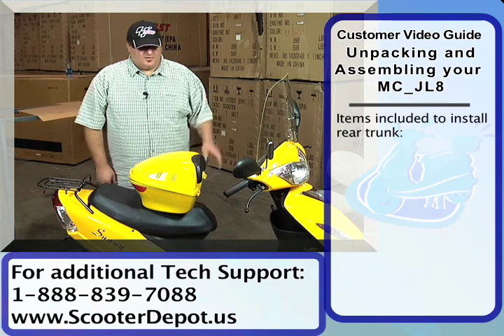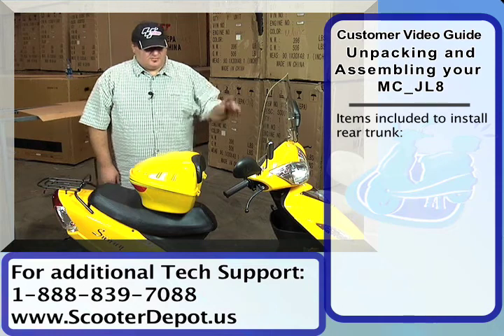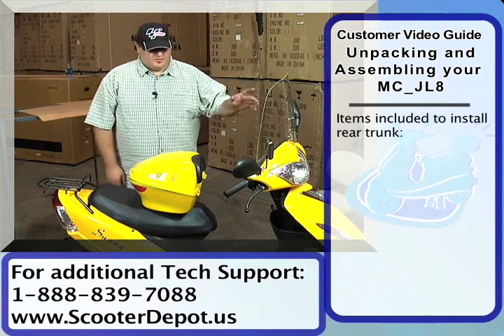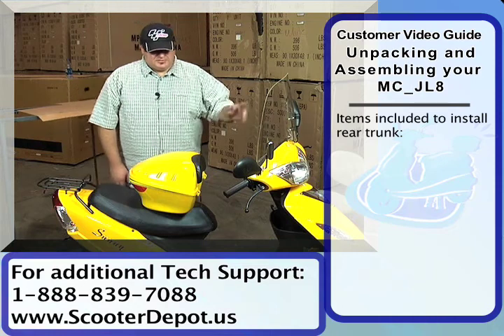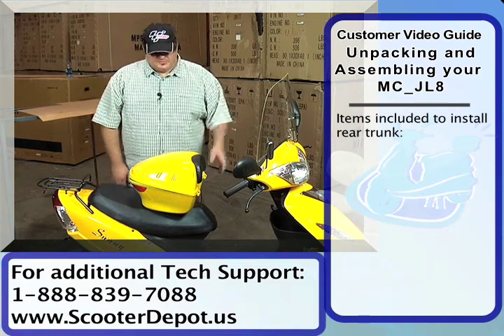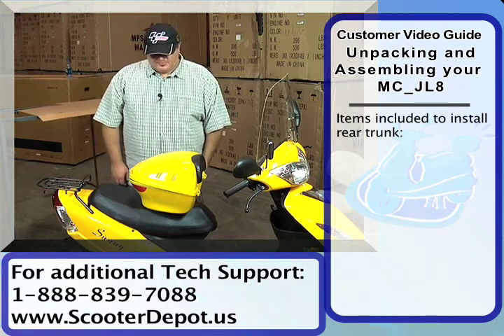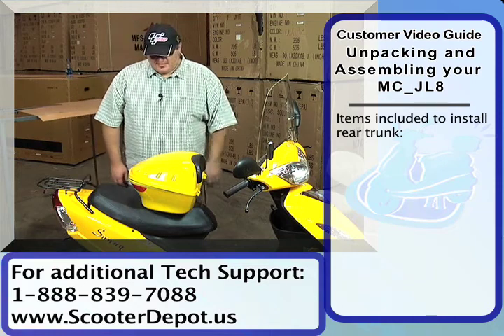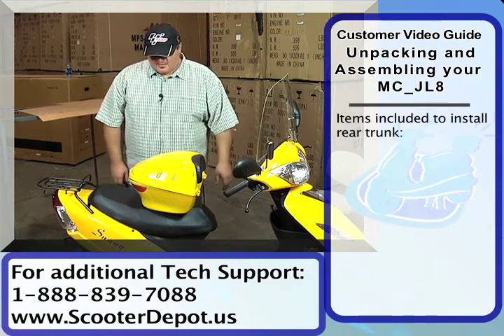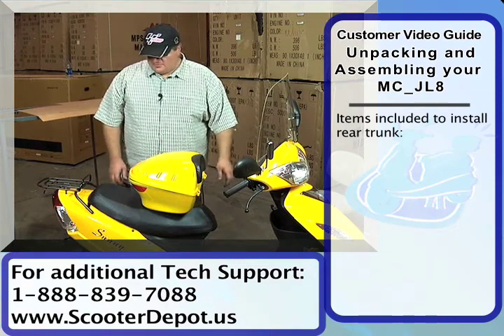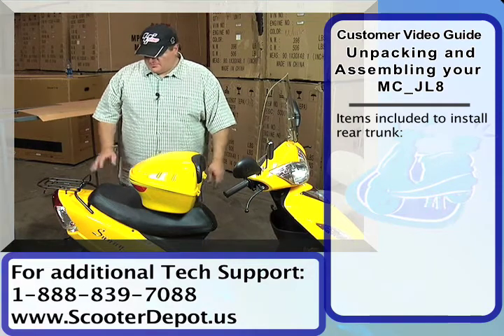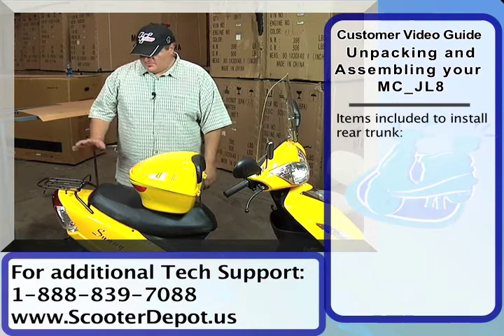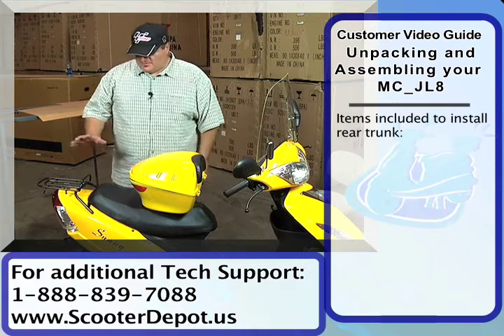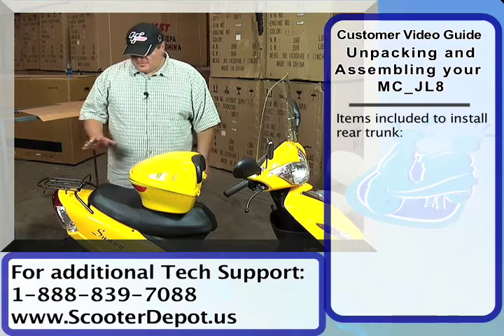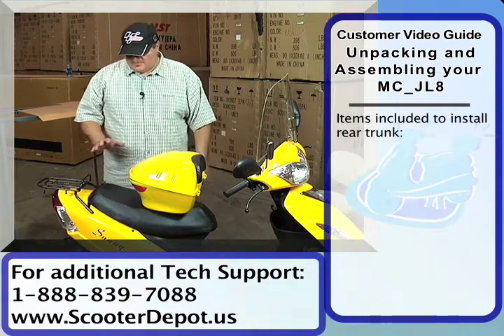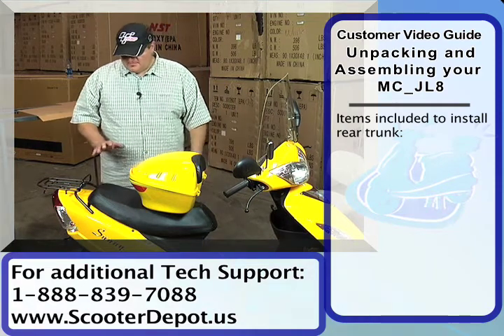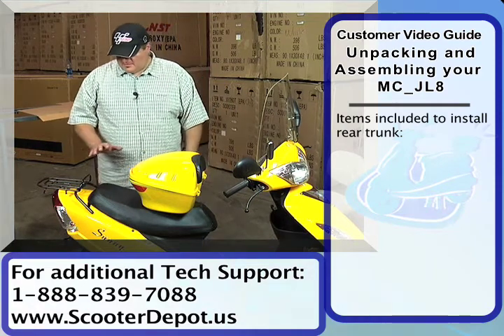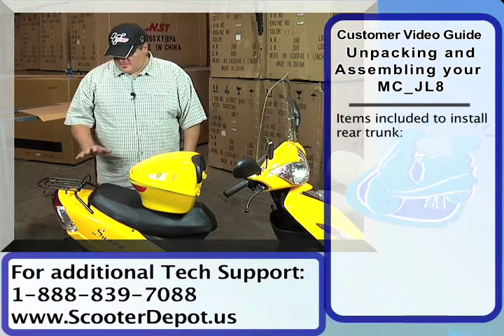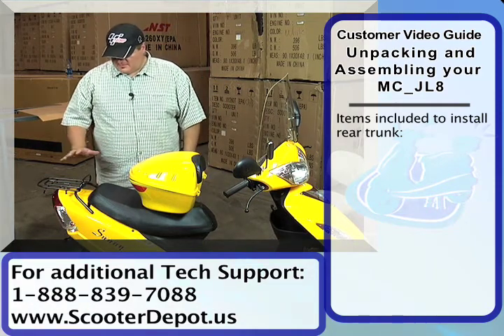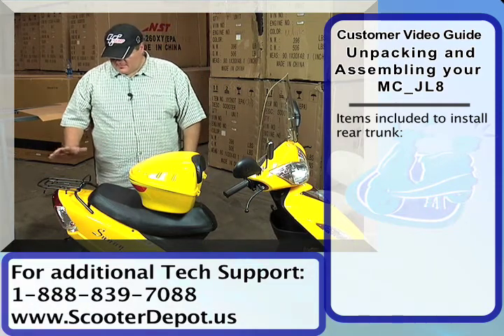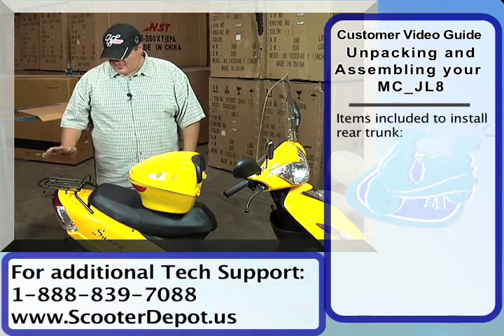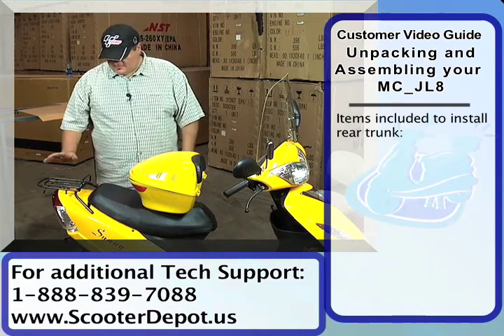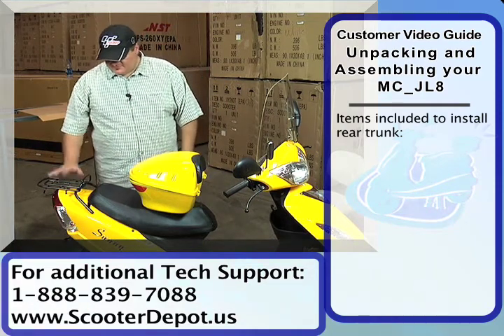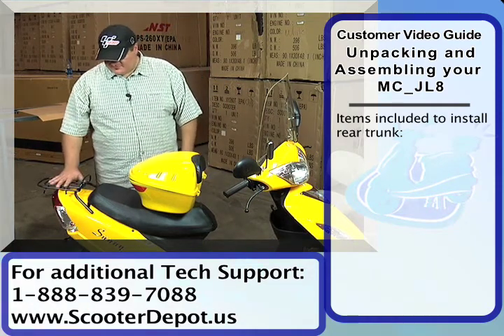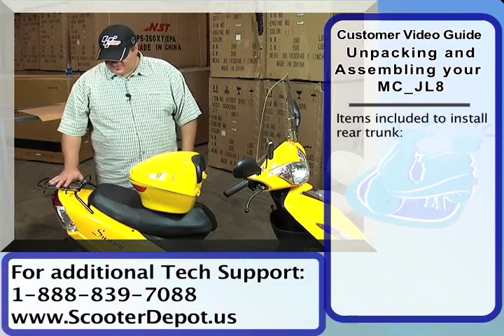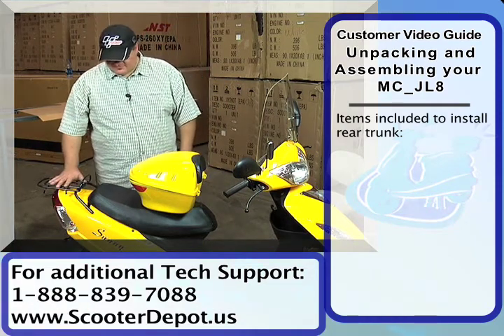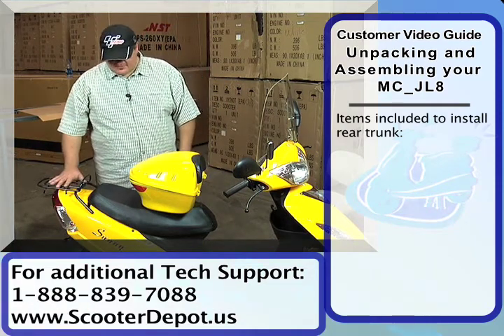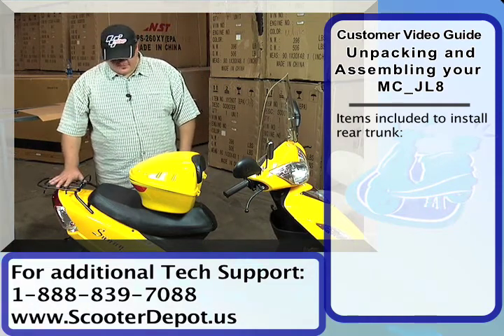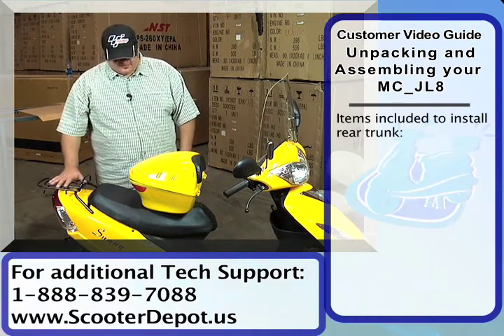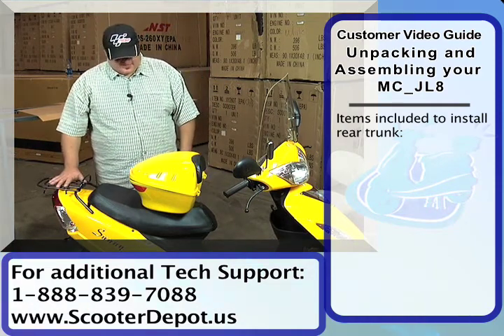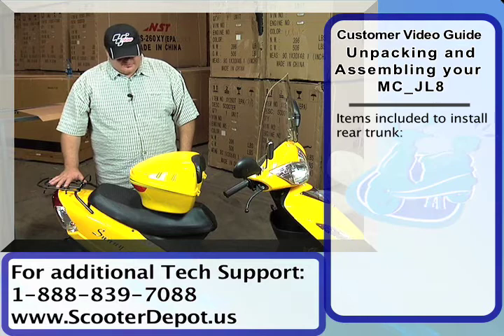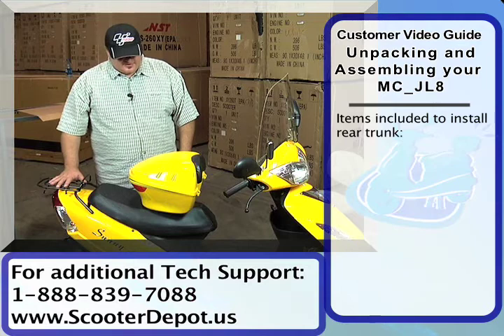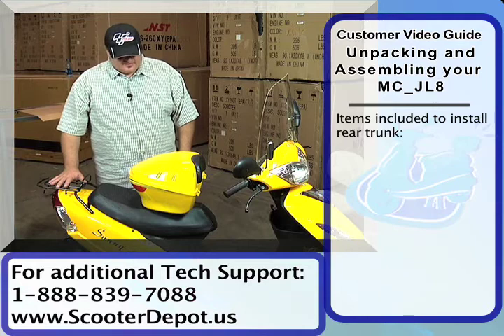We've got the windshield completed now. We're gonna get up and get the trunk installed onto the back rack here.